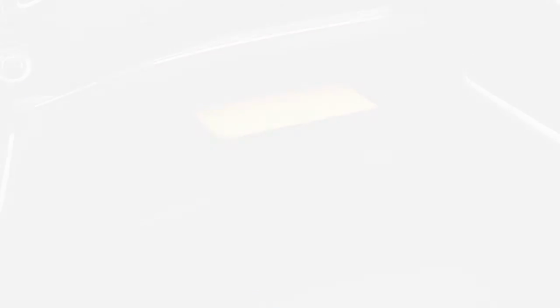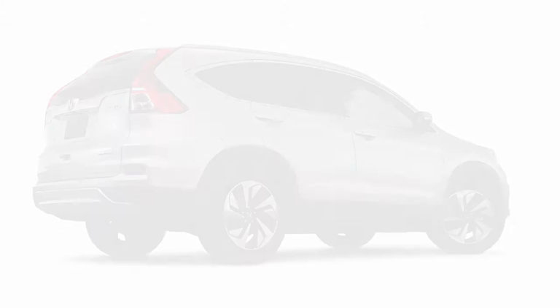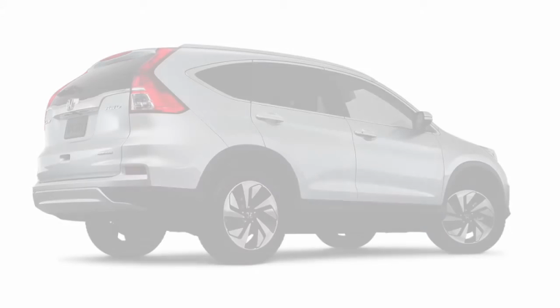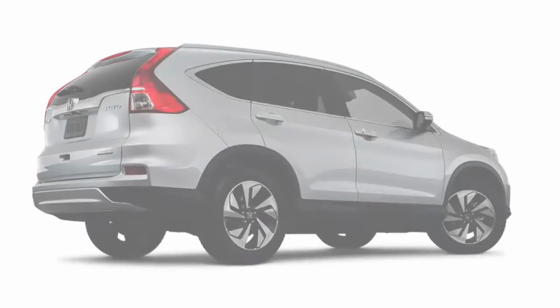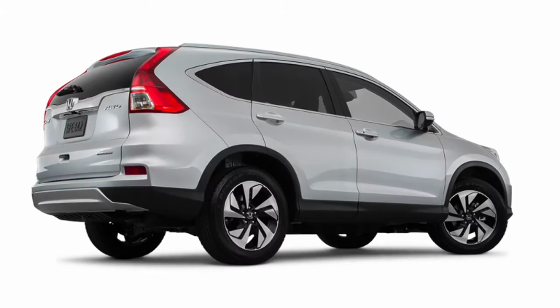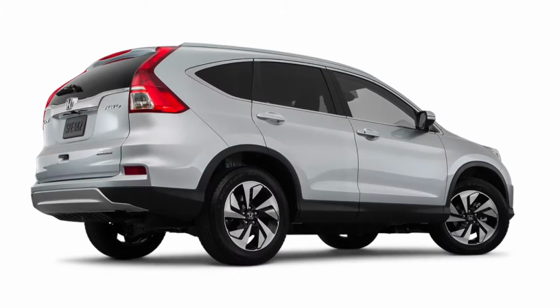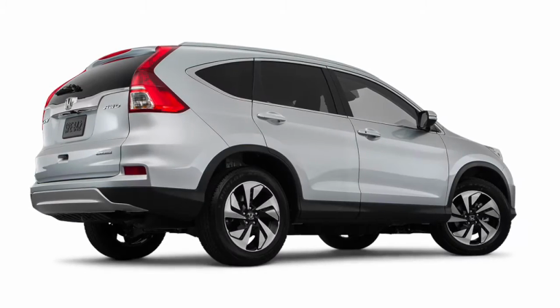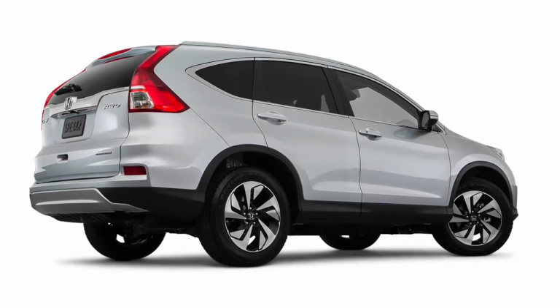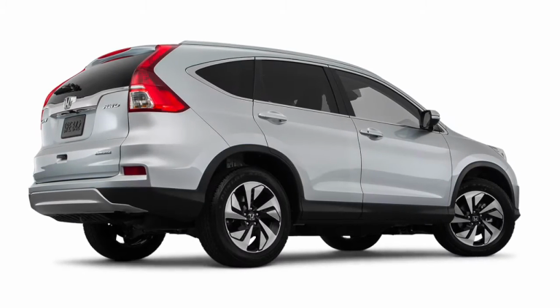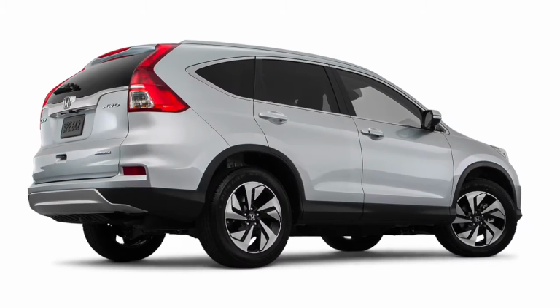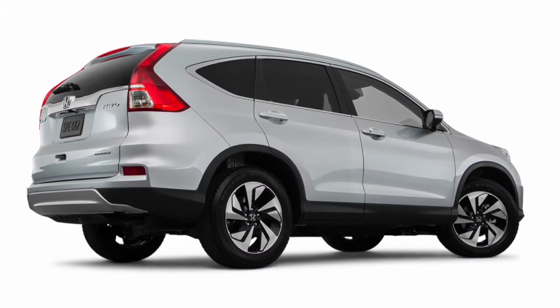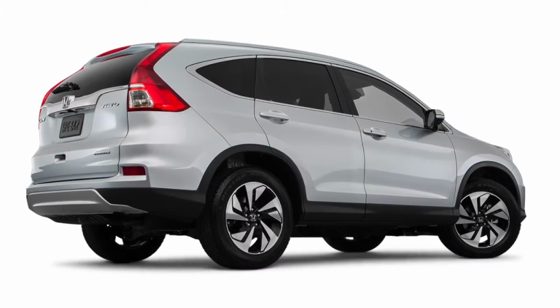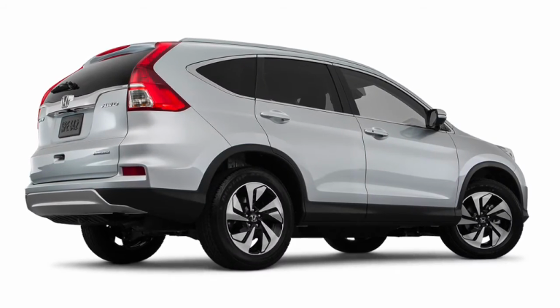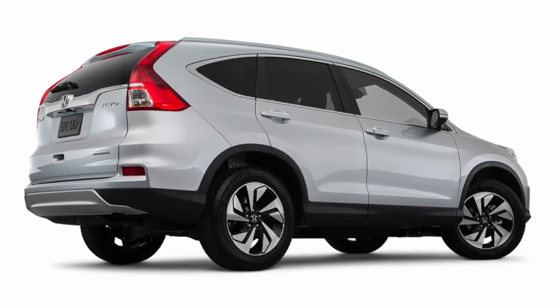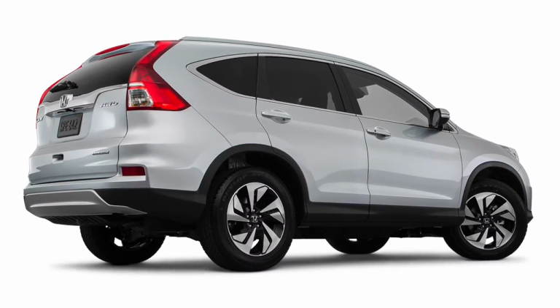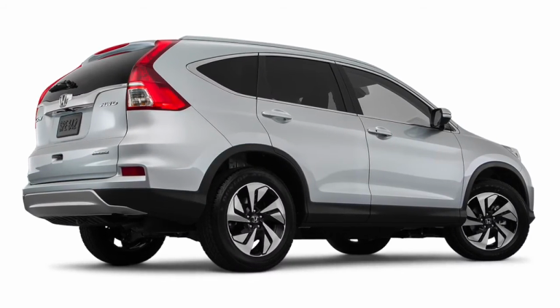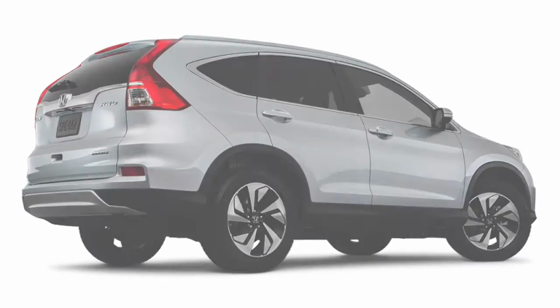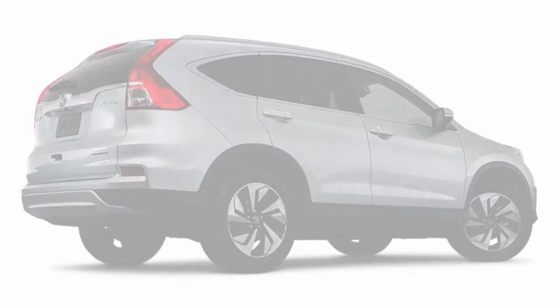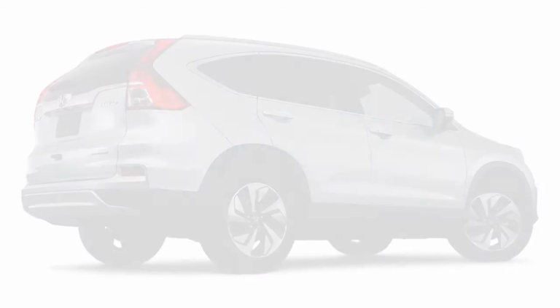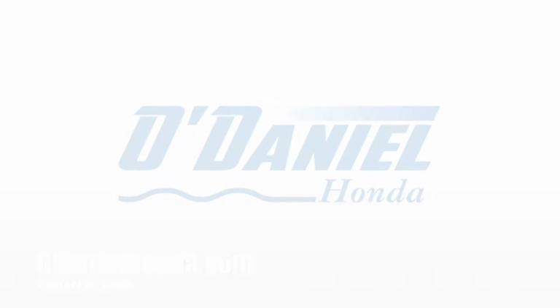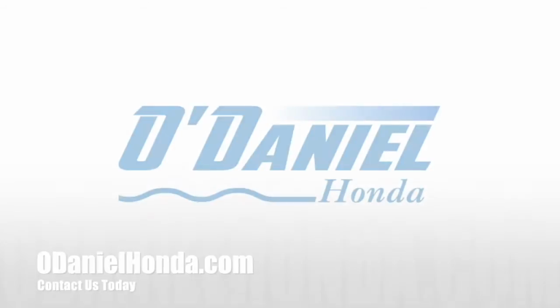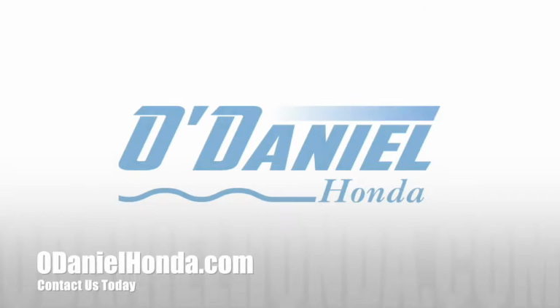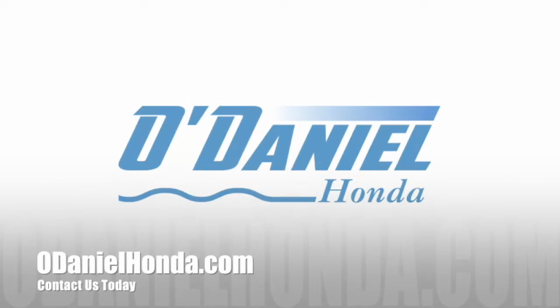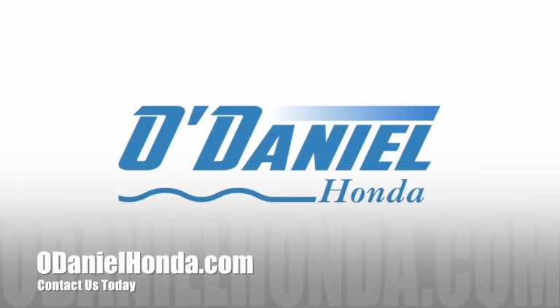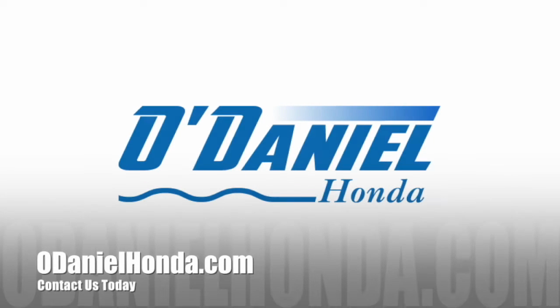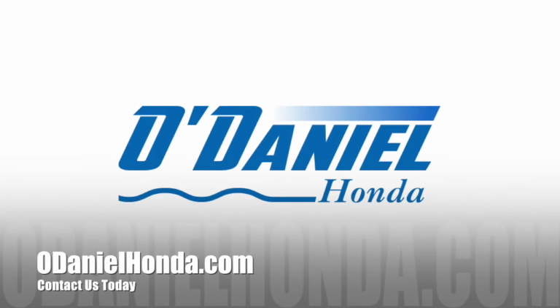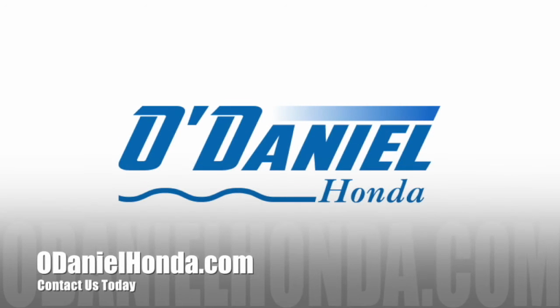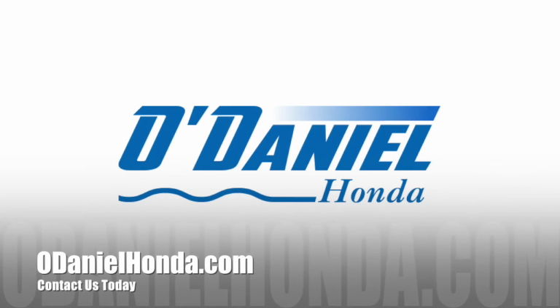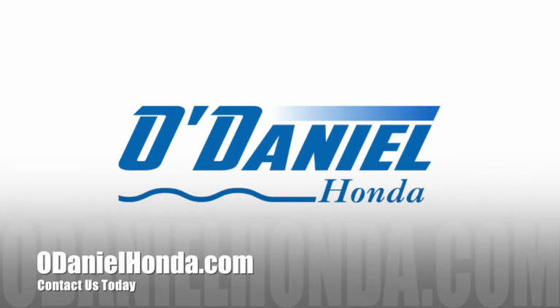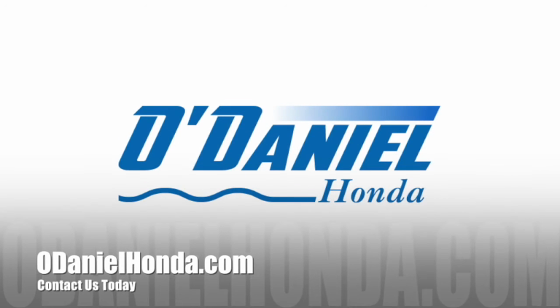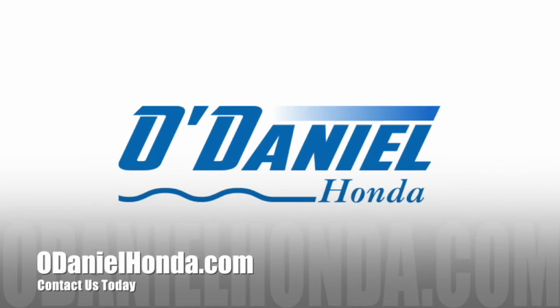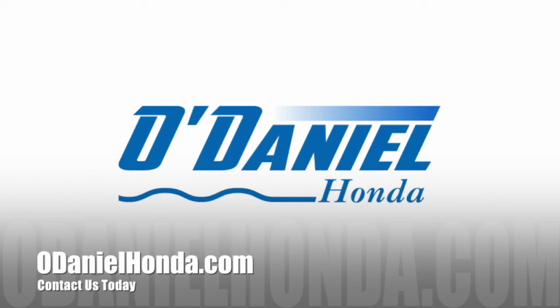To learn more about the 2016 Honda CR-V, stop by for a test drive today.